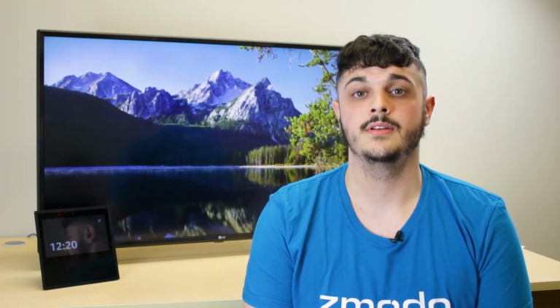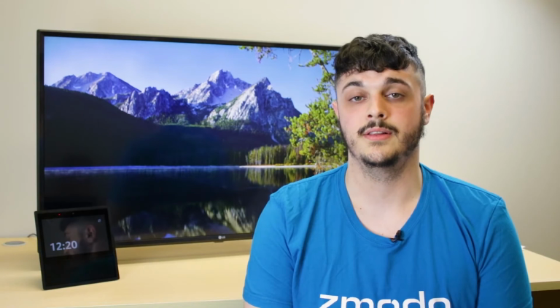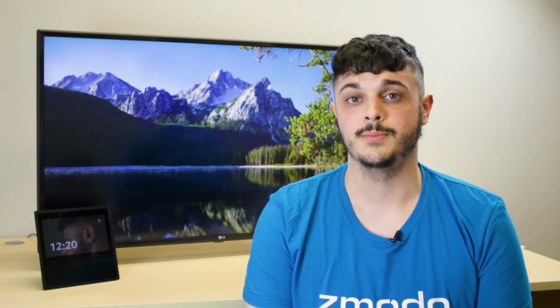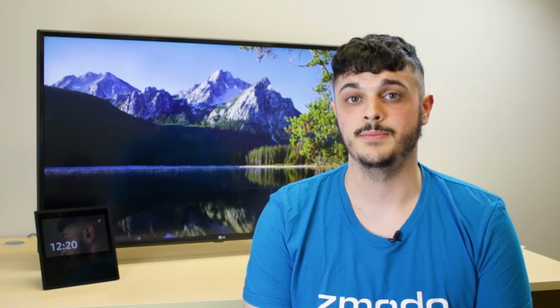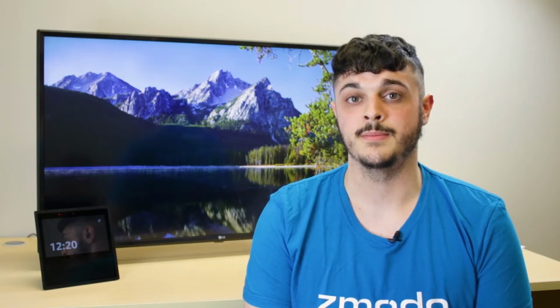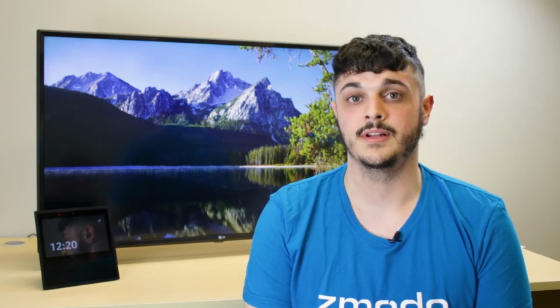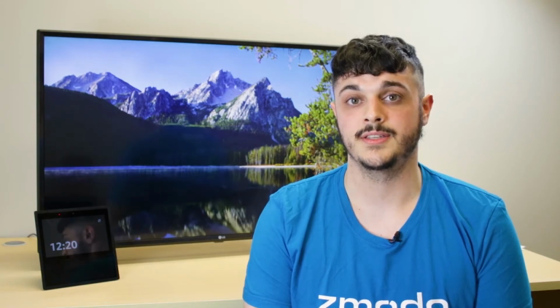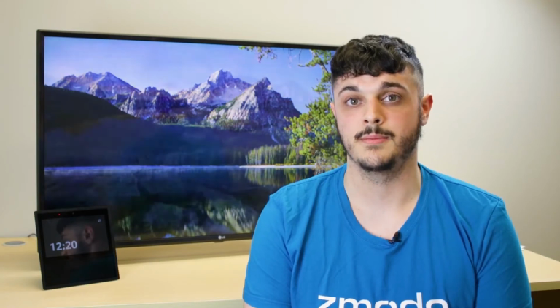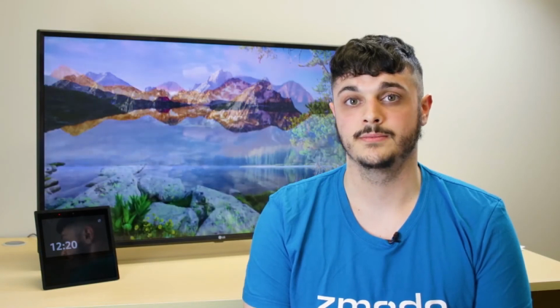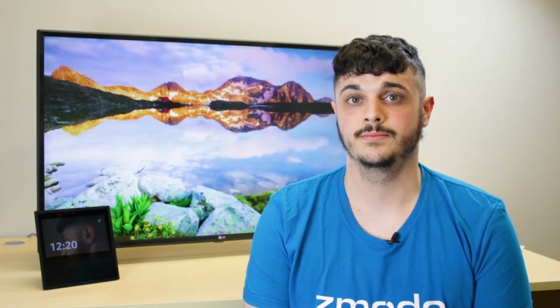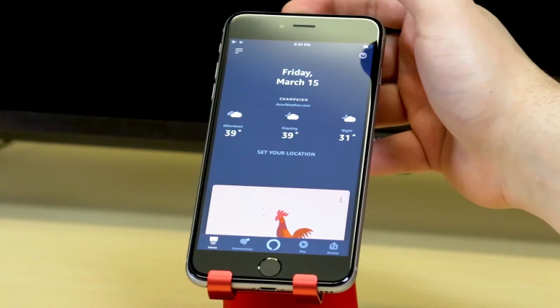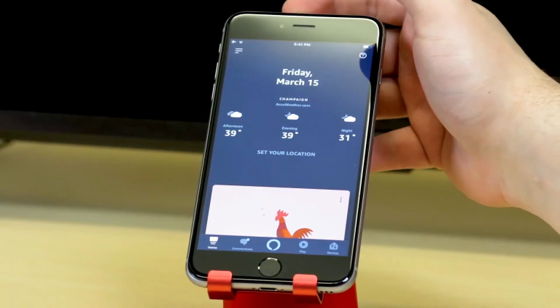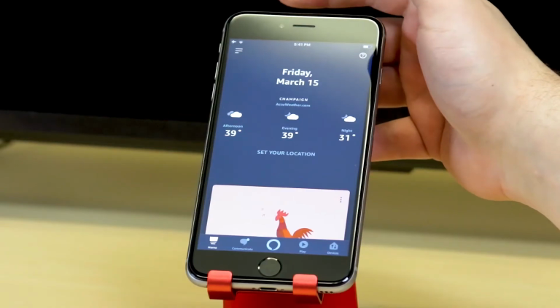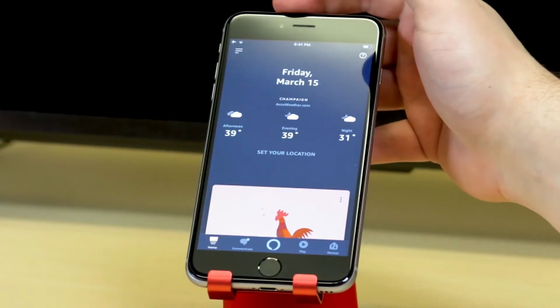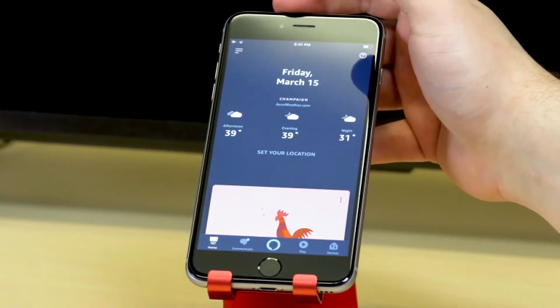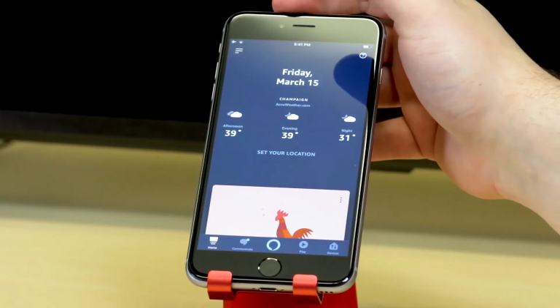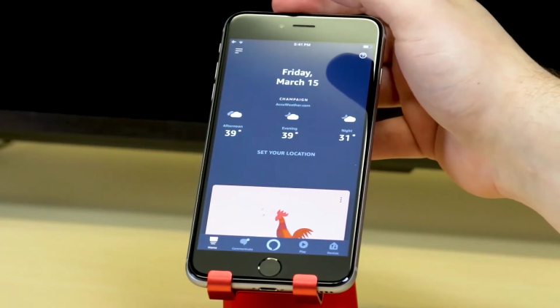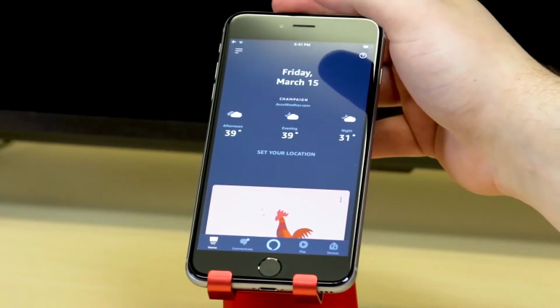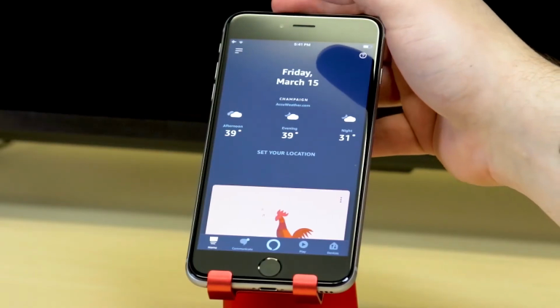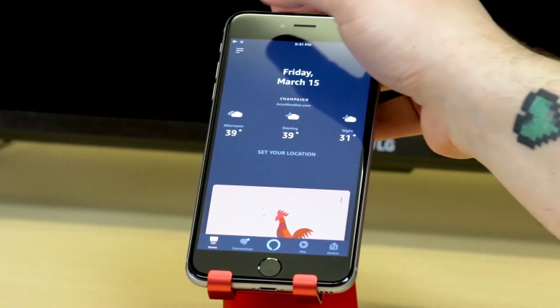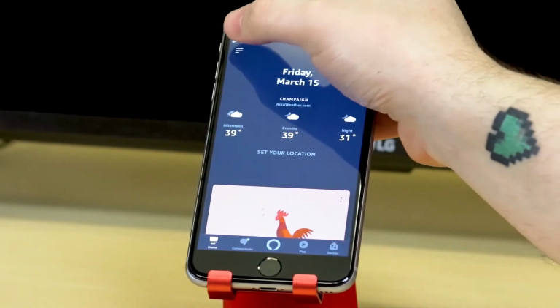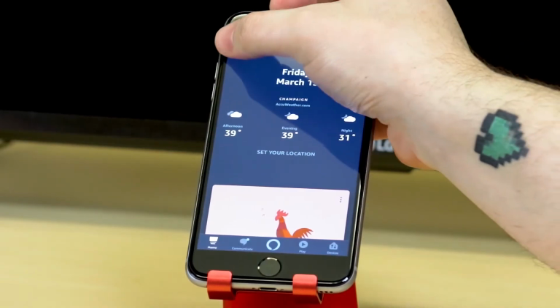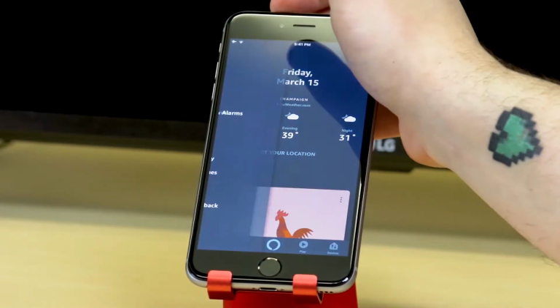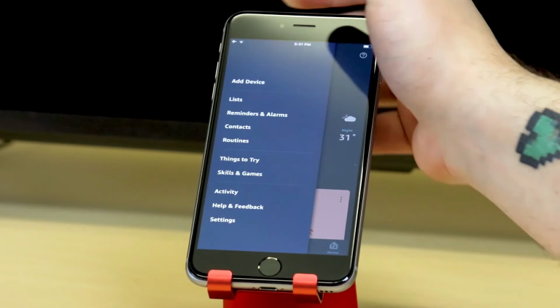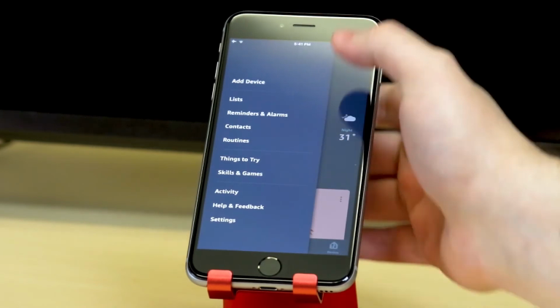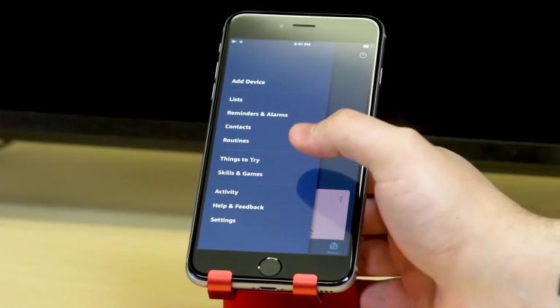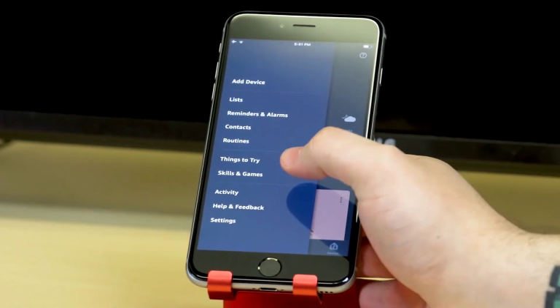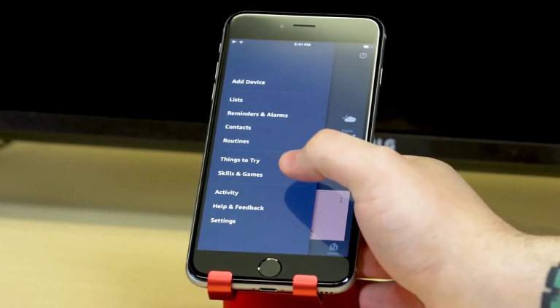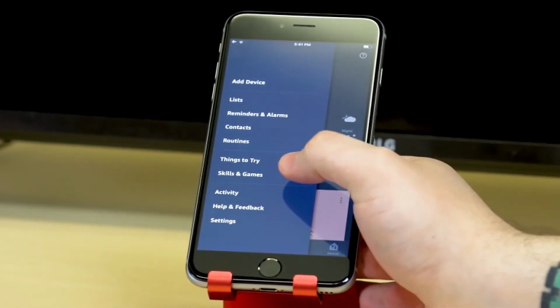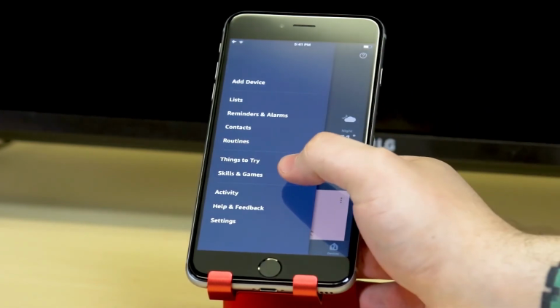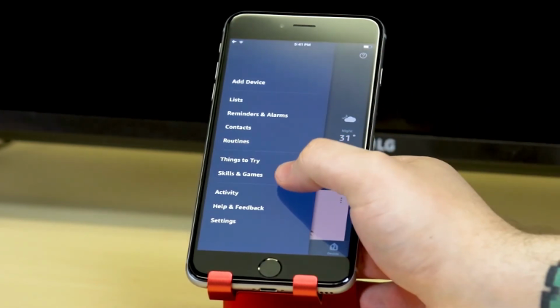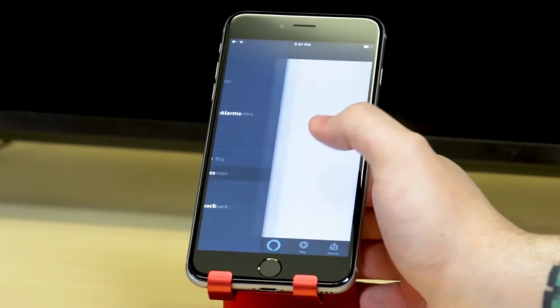Now let's open up the Amazon Alexa app. Let's open the apps menu by clicking the three lines in the upper left hand corner and scrolling down to the Skills and Game Center.